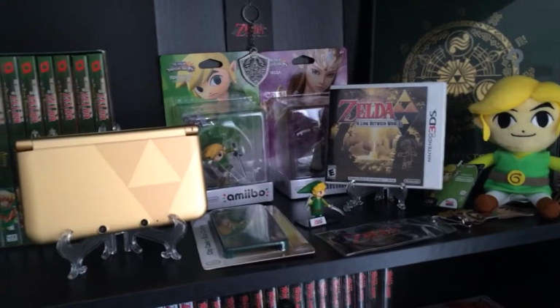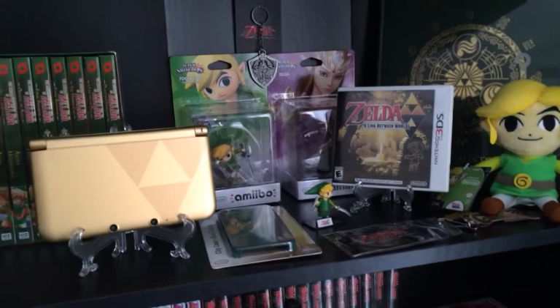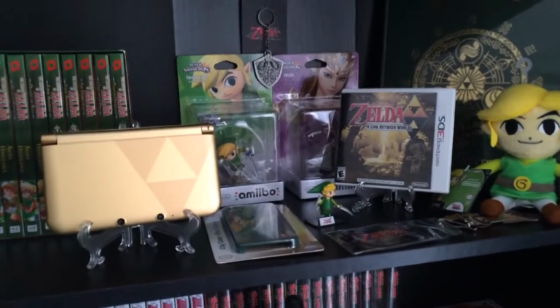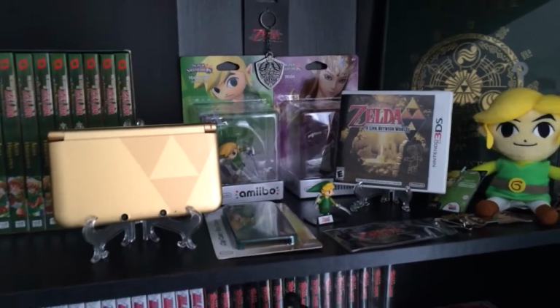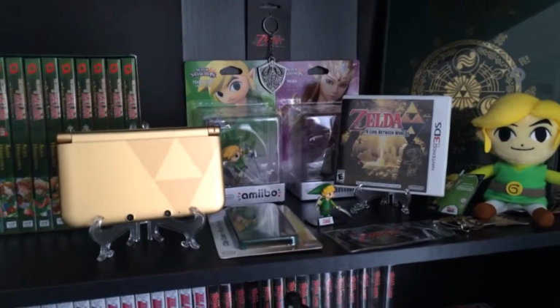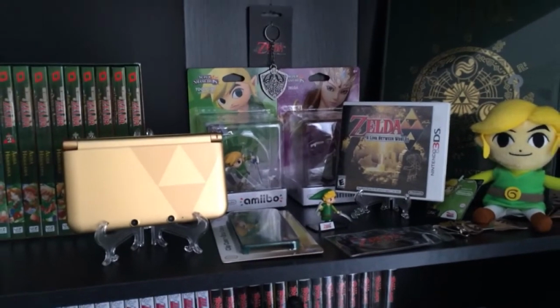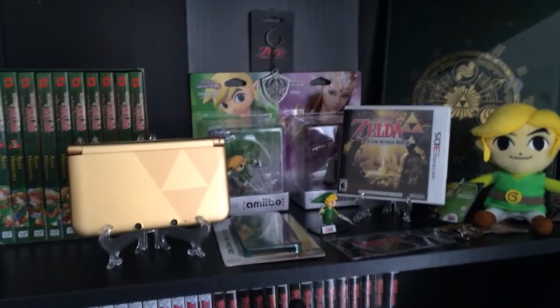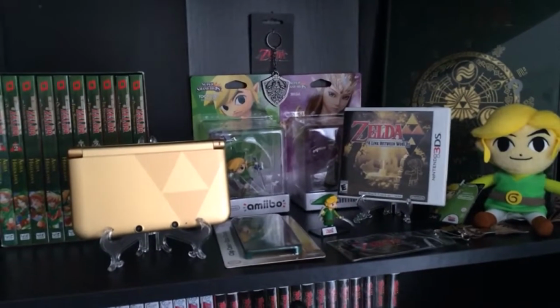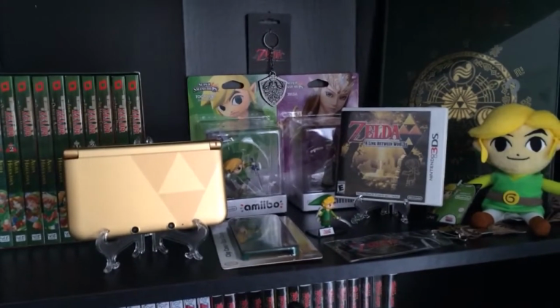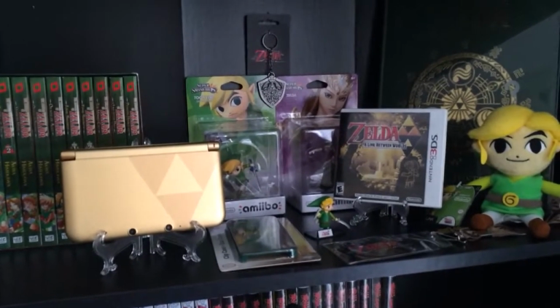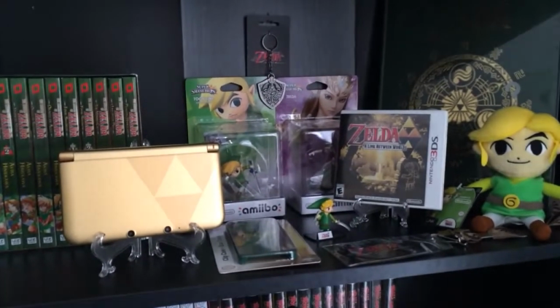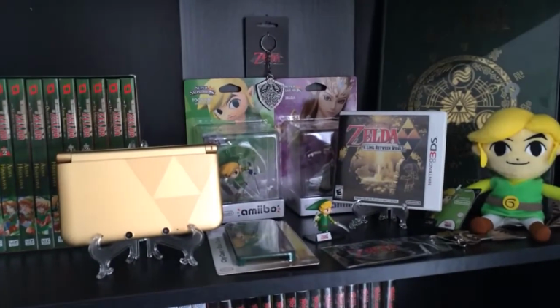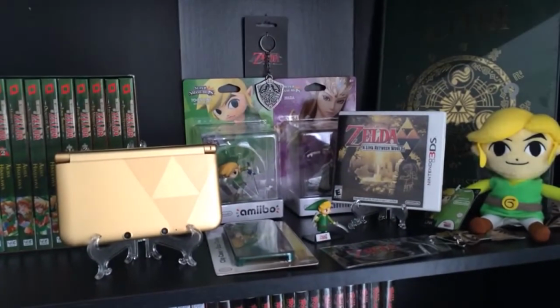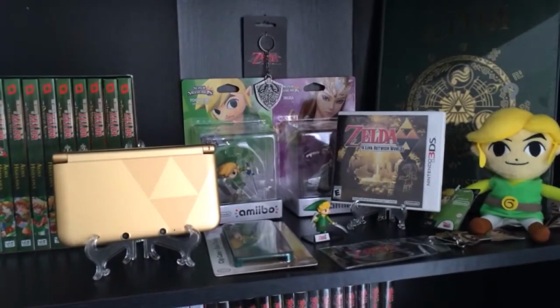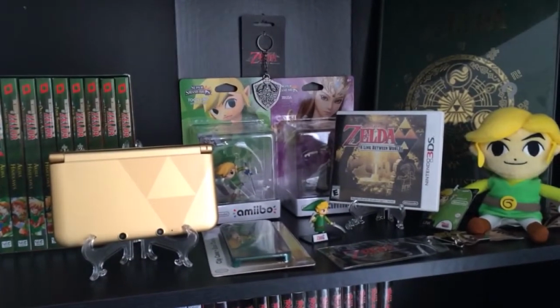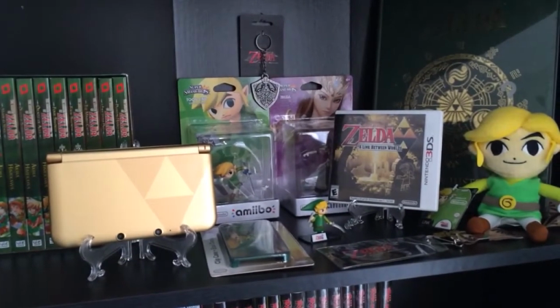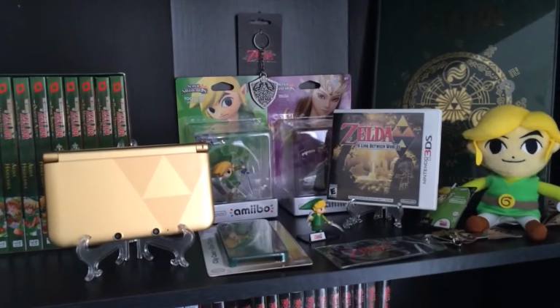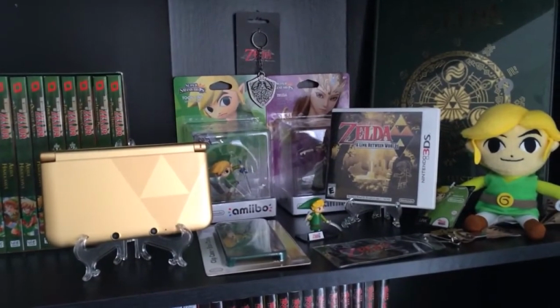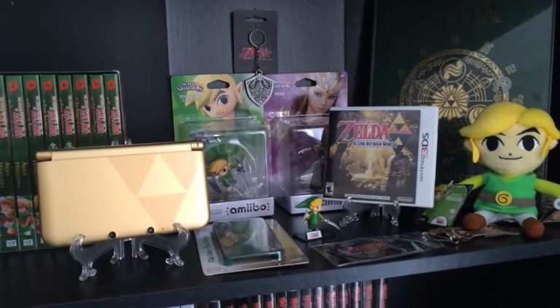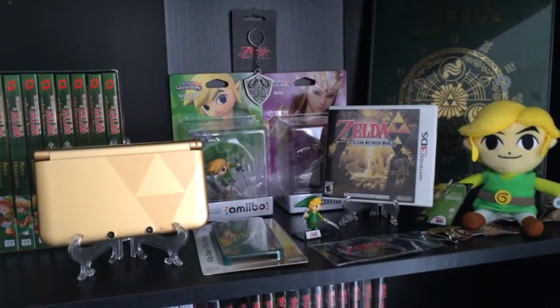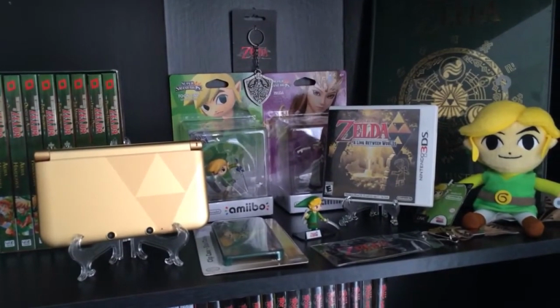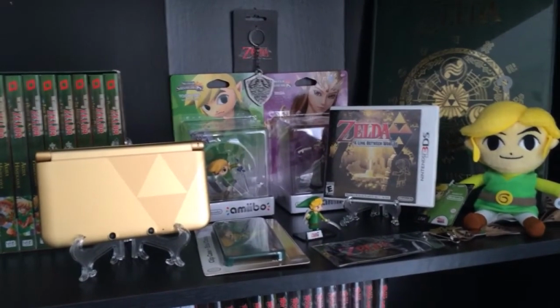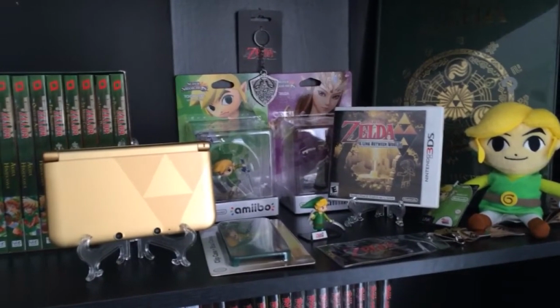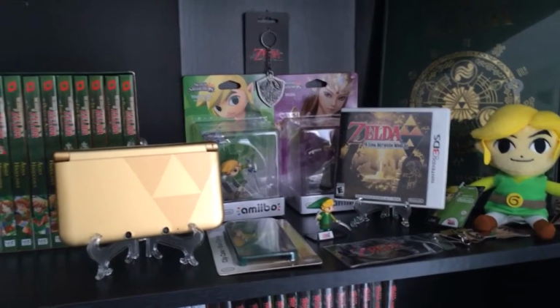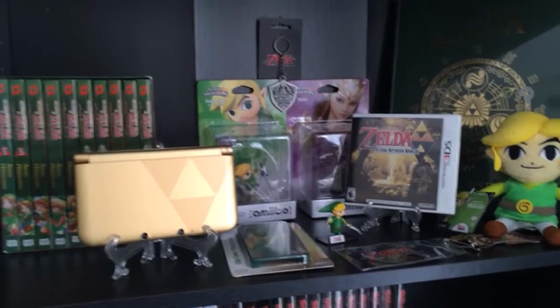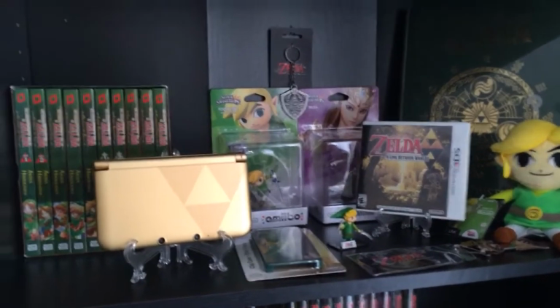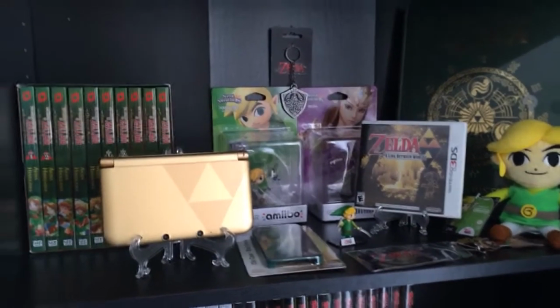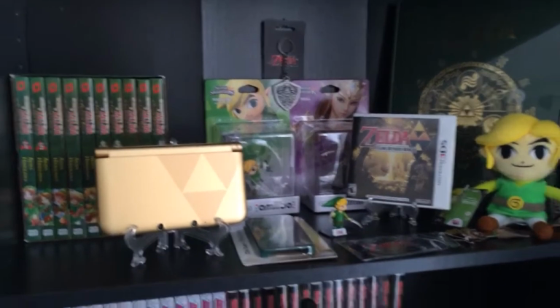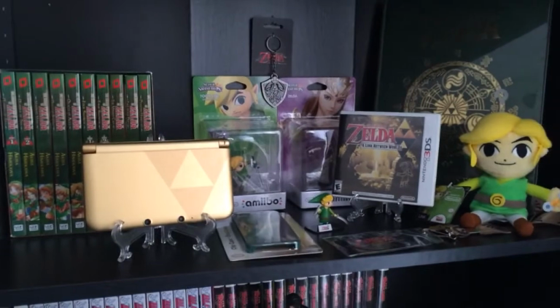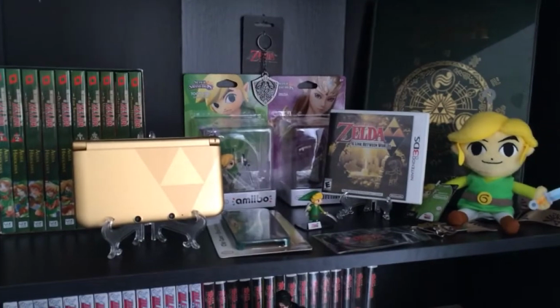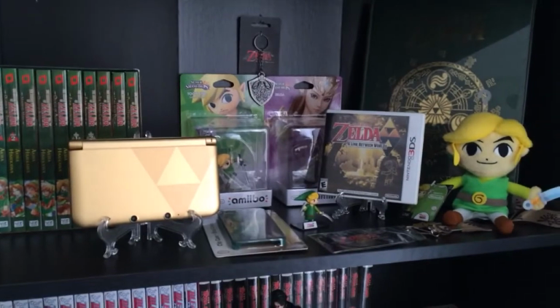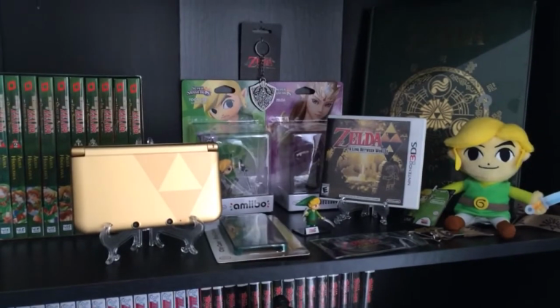That's pretty much my collection as of right now. Until next time, I'll see you guys later.